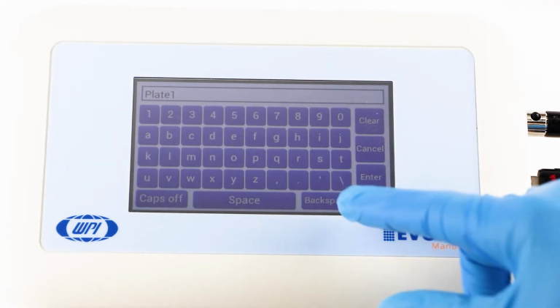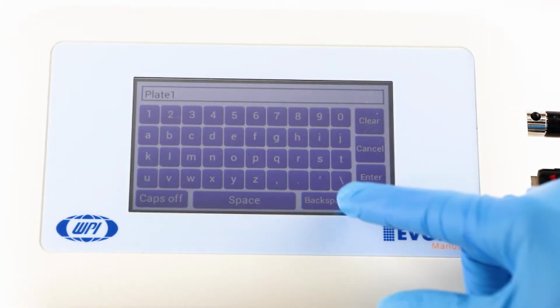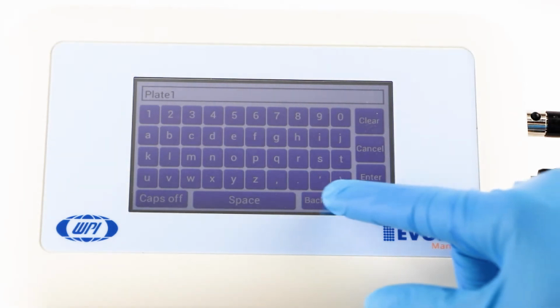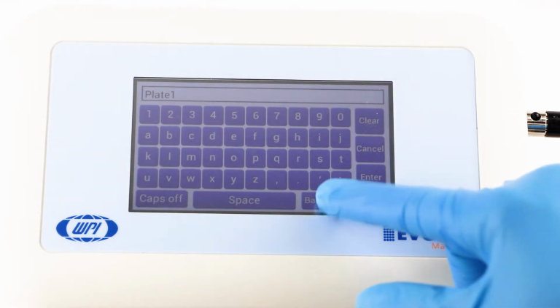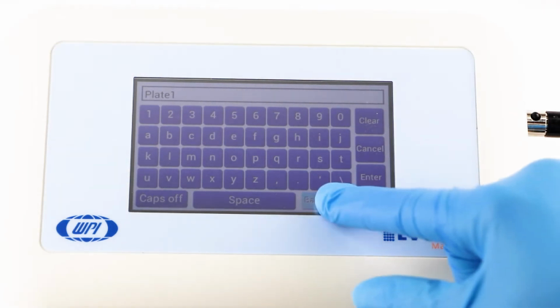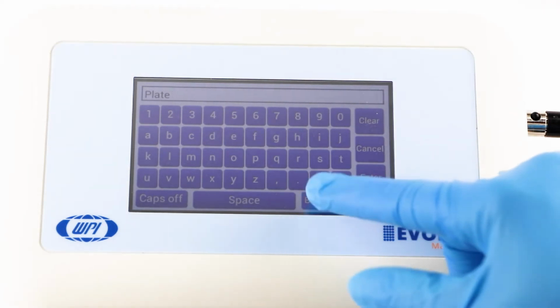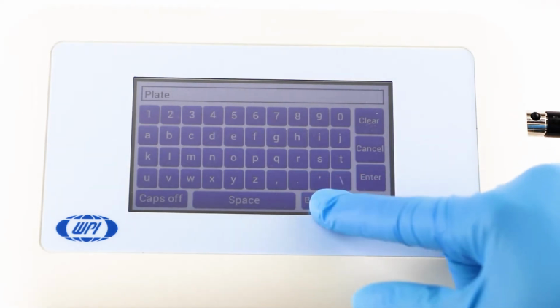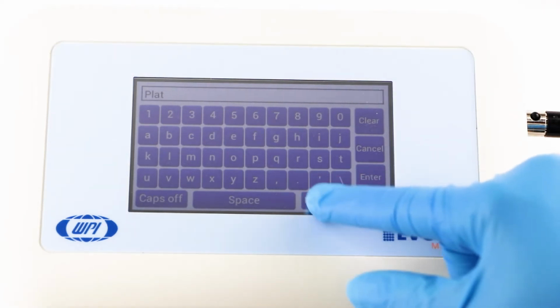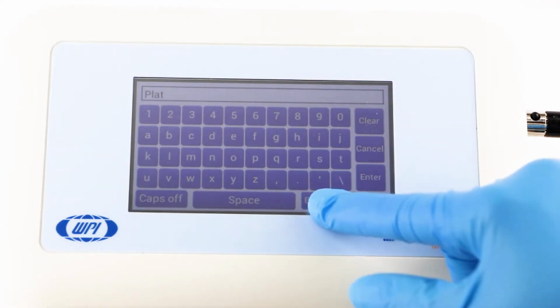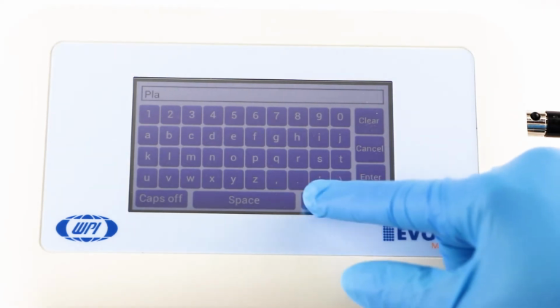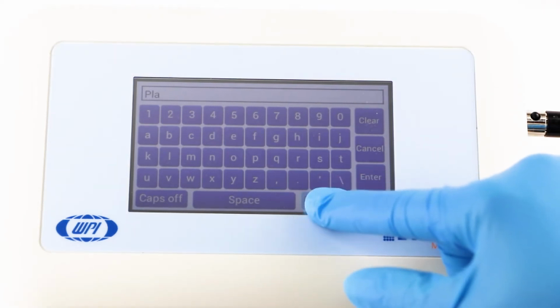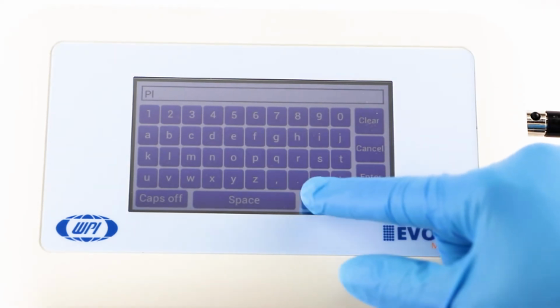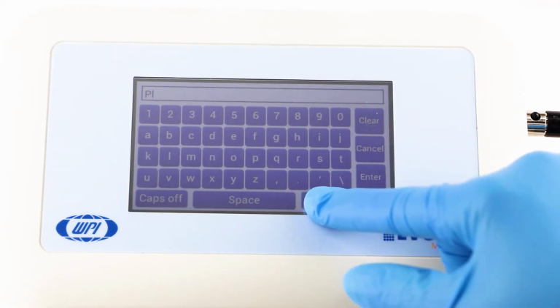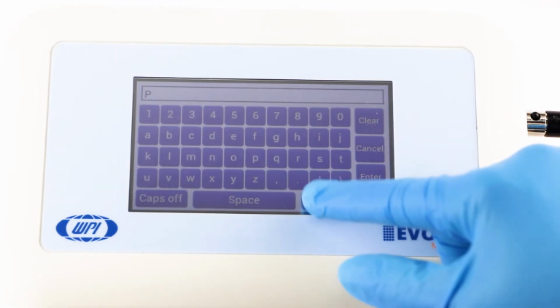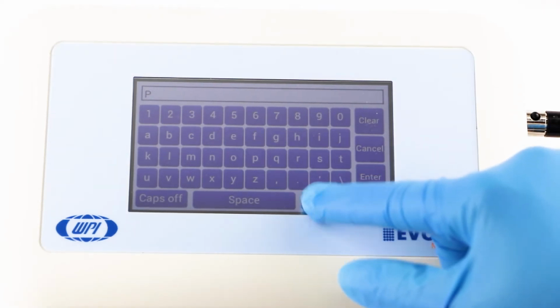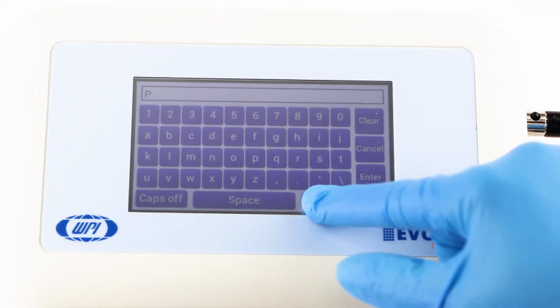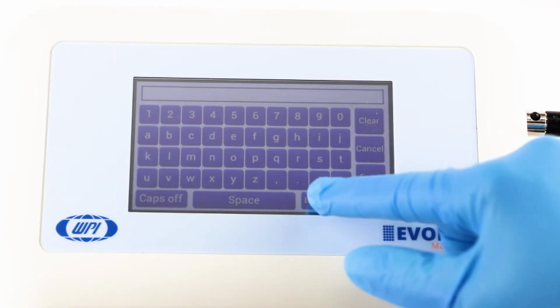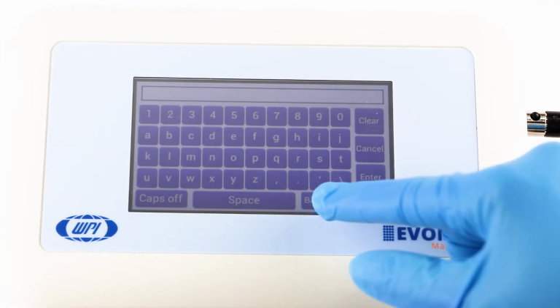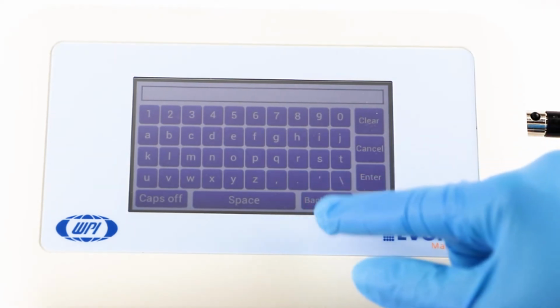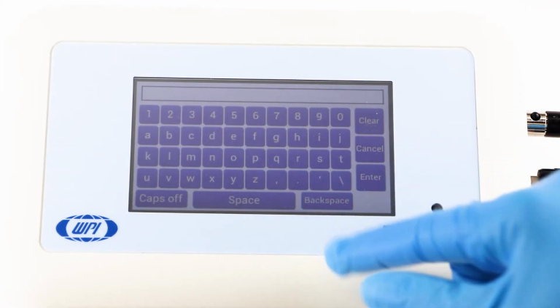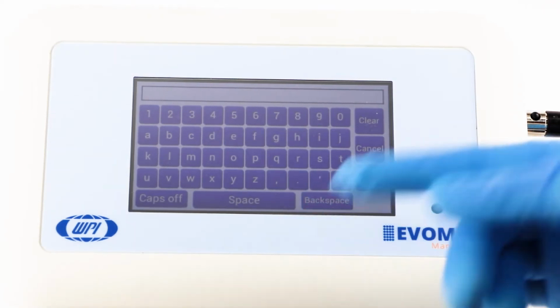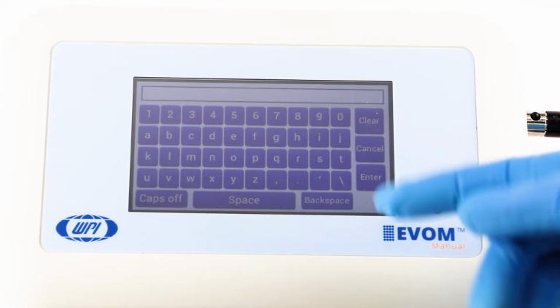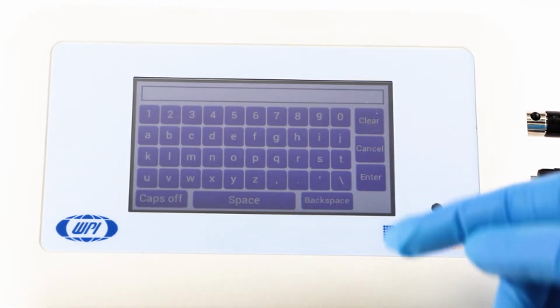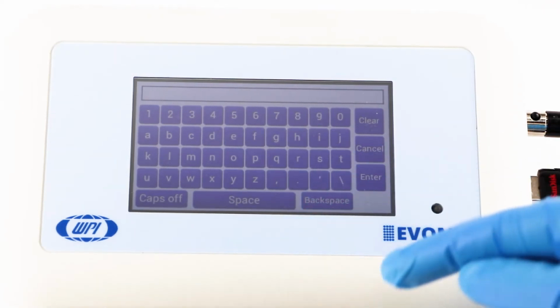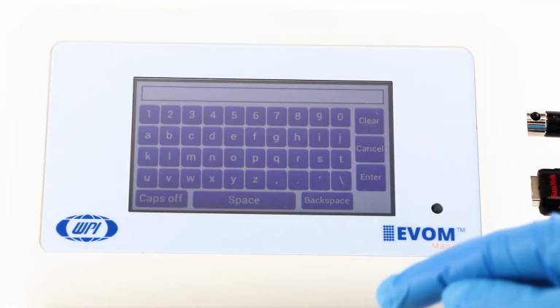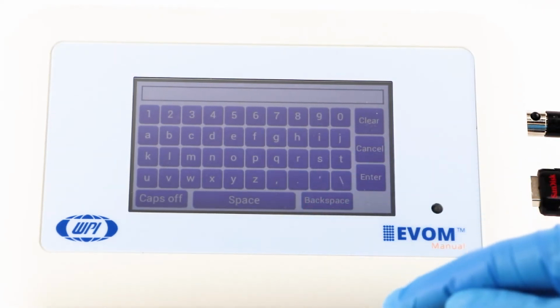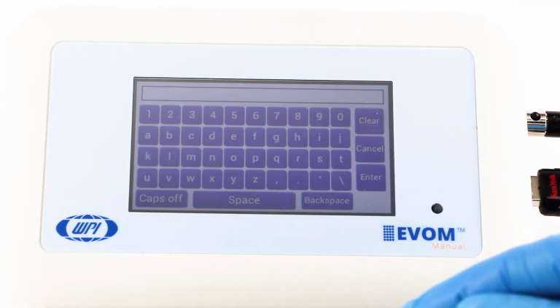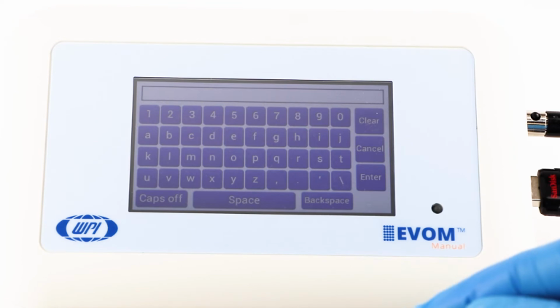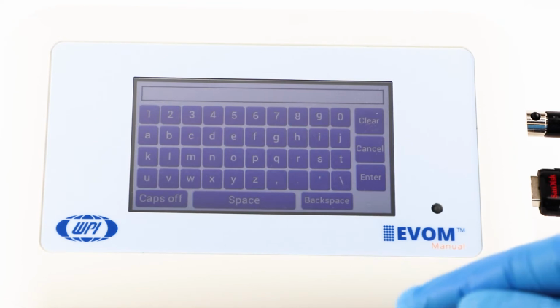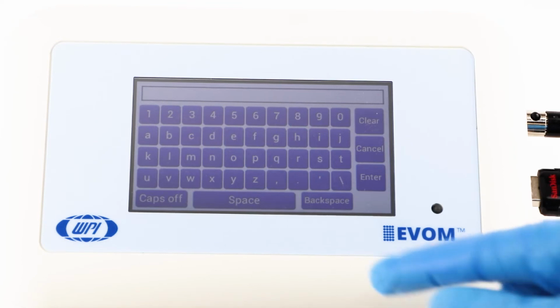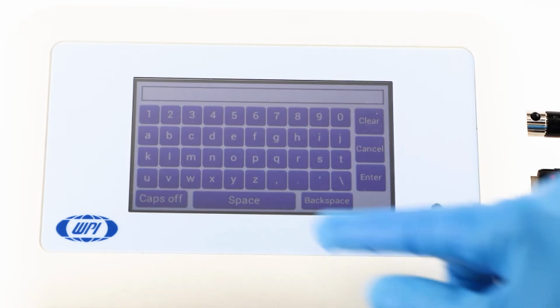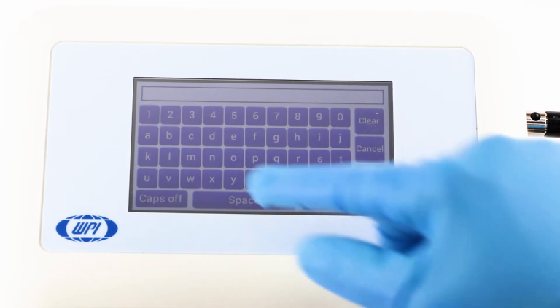To do that, press clear, use the keypad to enter a new name, and press enter.